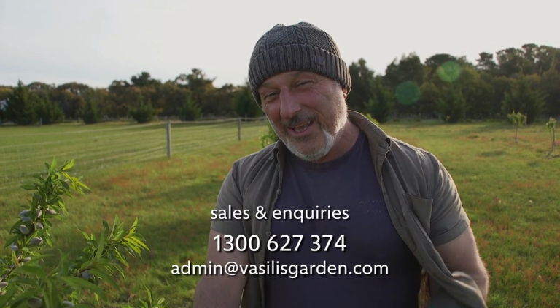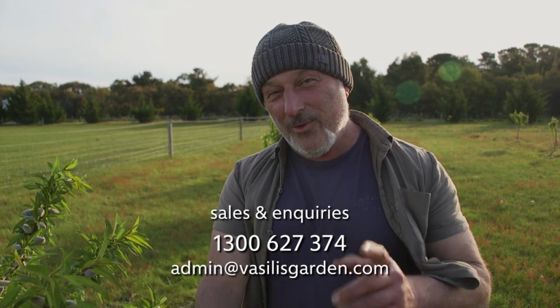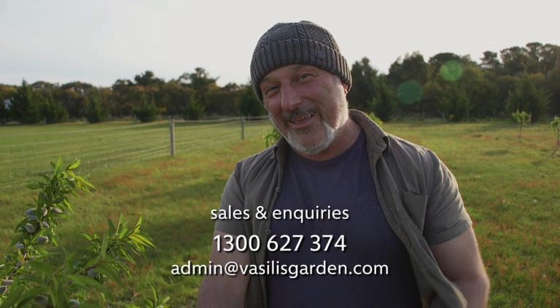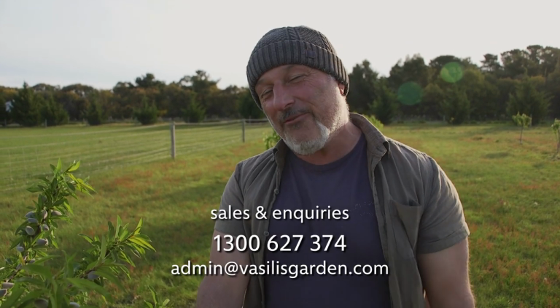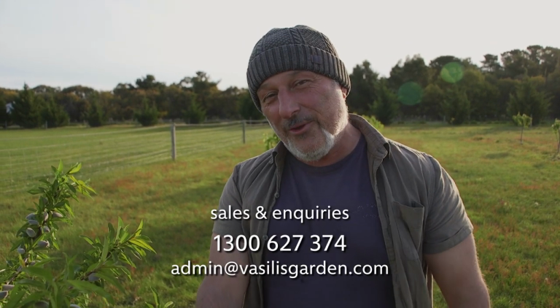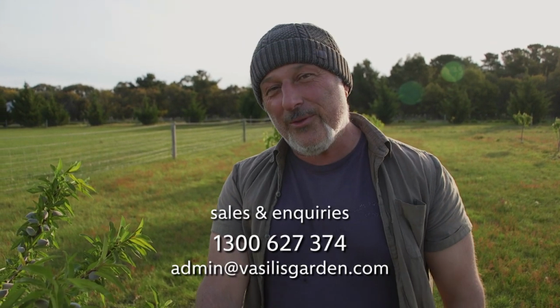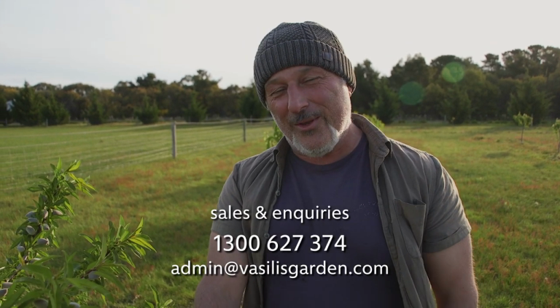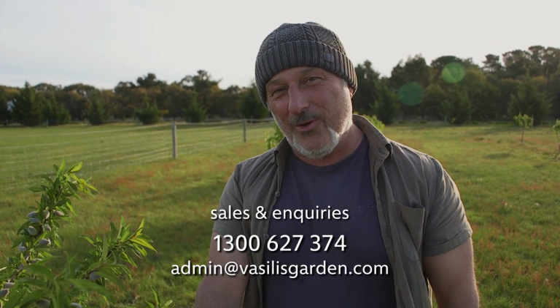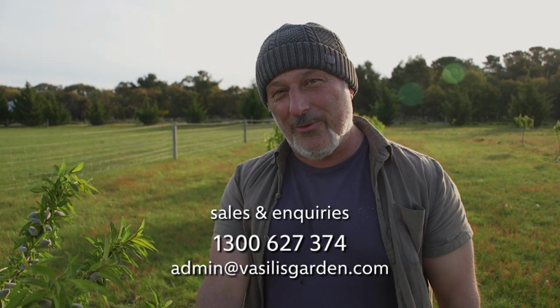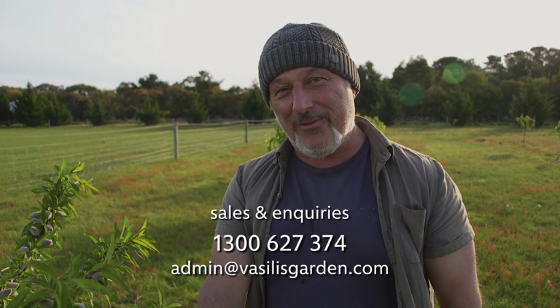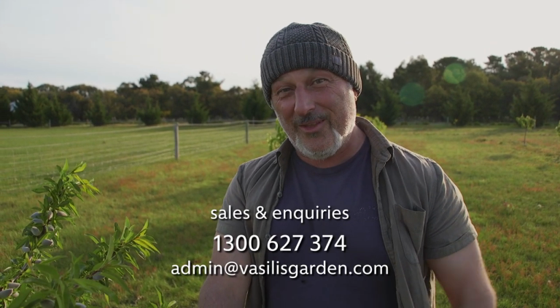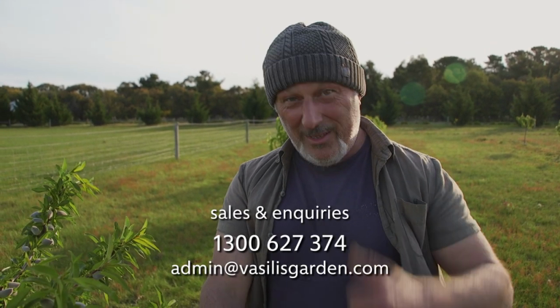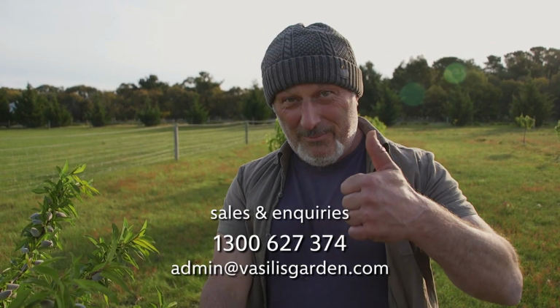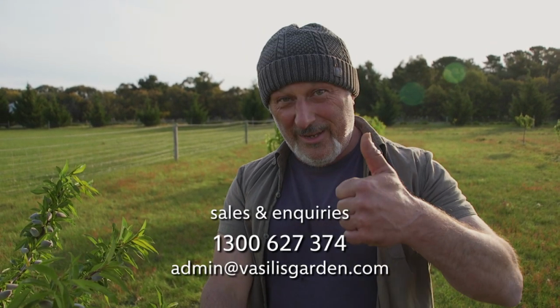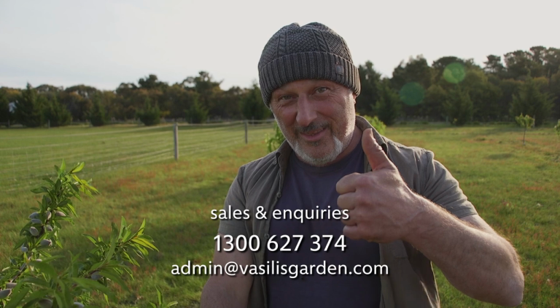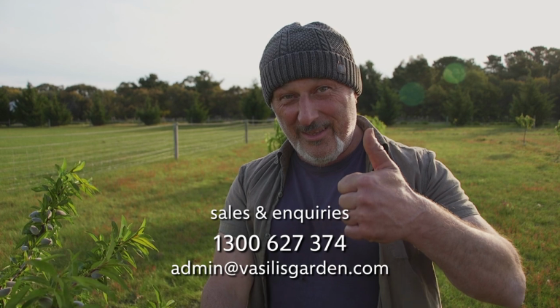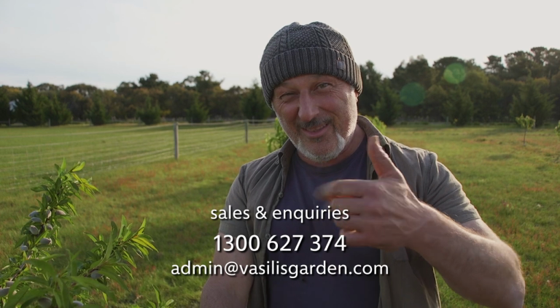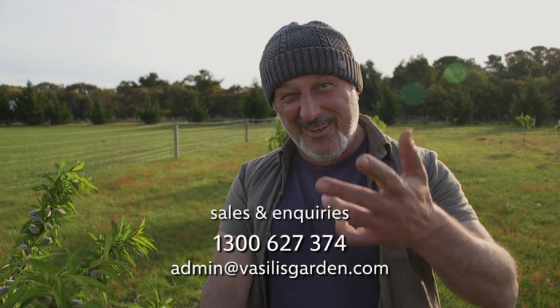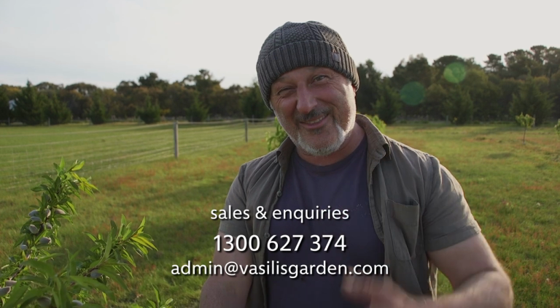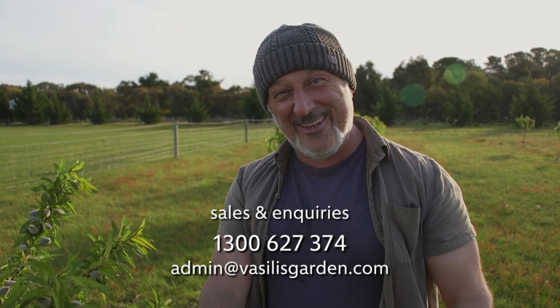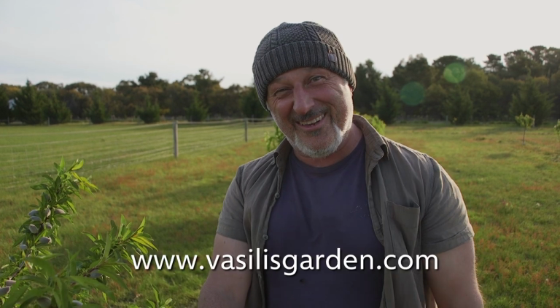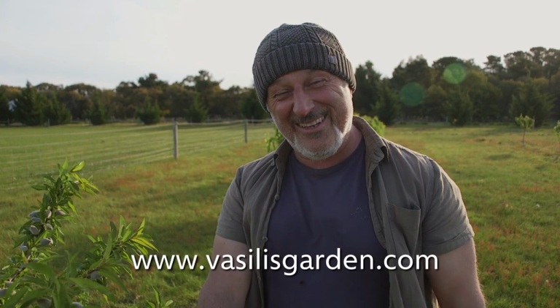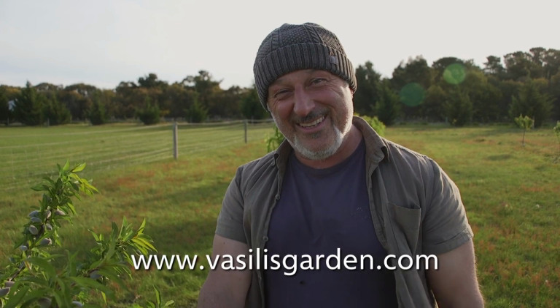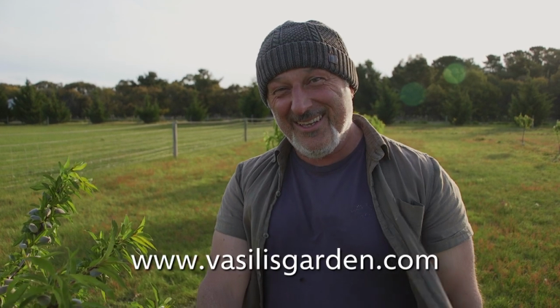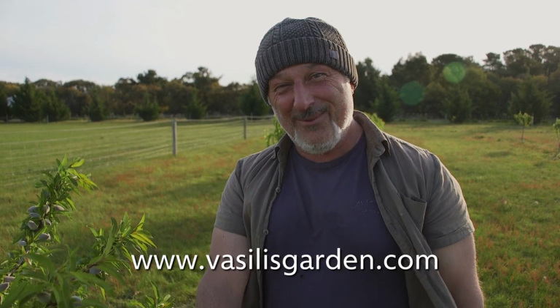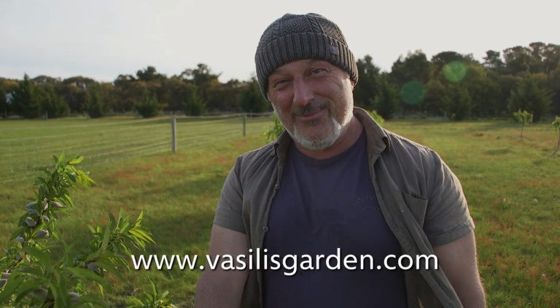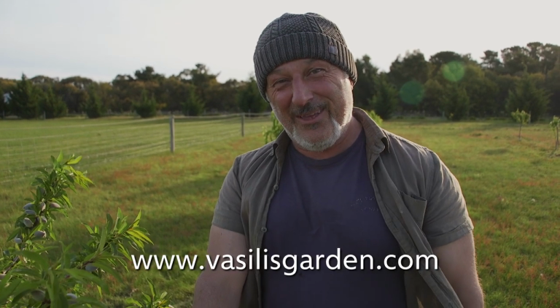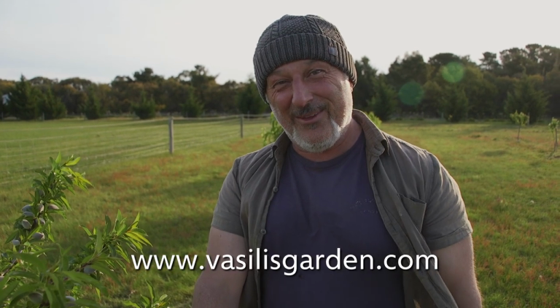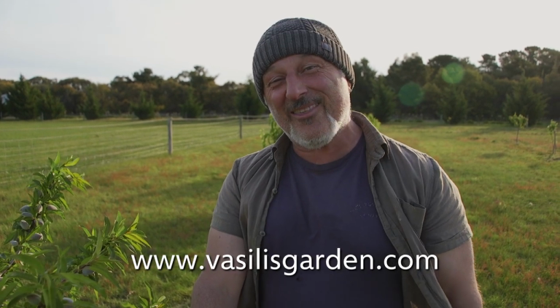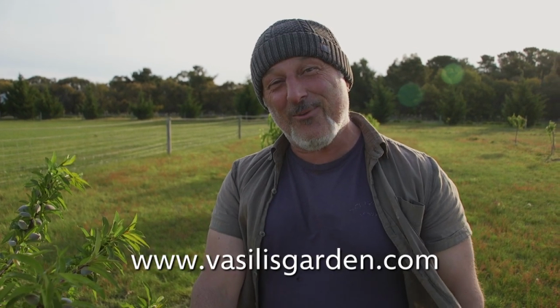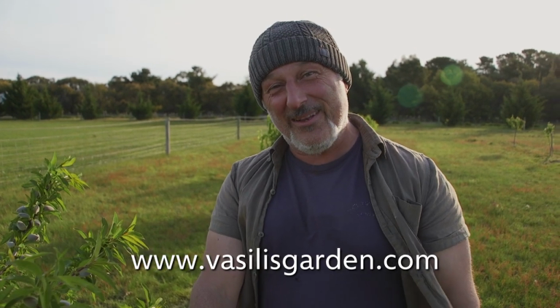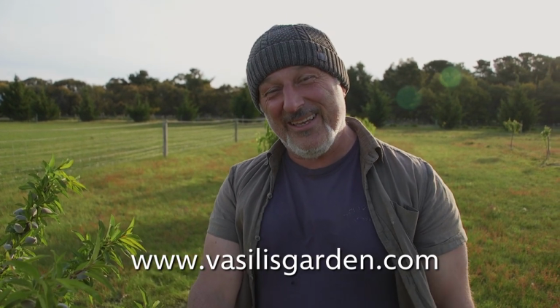Check it all out at vasilliesgarden.com — the original, official website. That's me, Vasili Moresi. There's a lot of Vasilis there — thank God there's only one here!